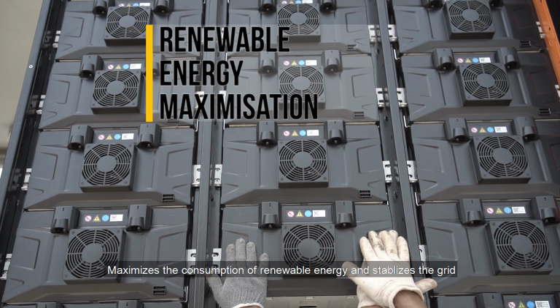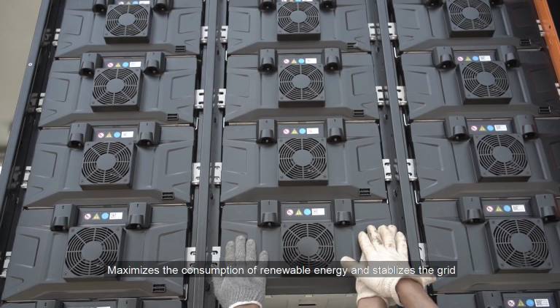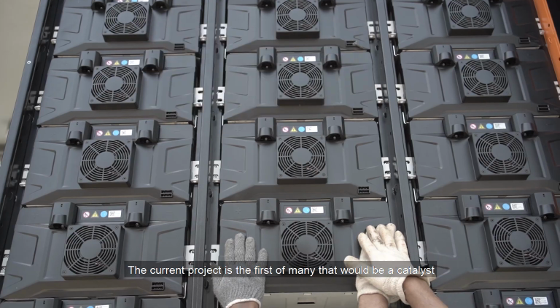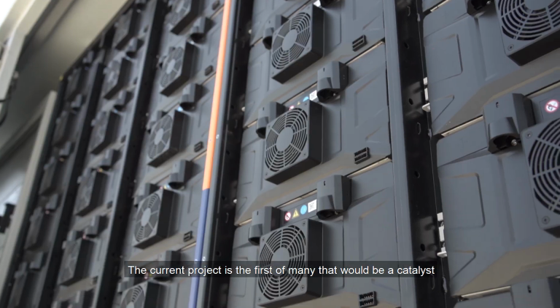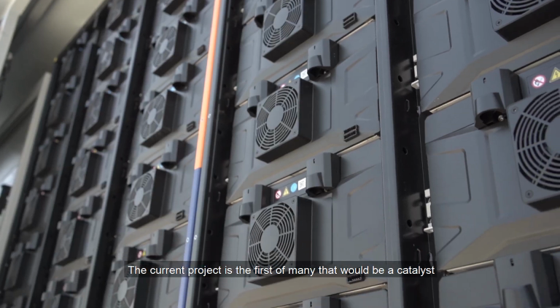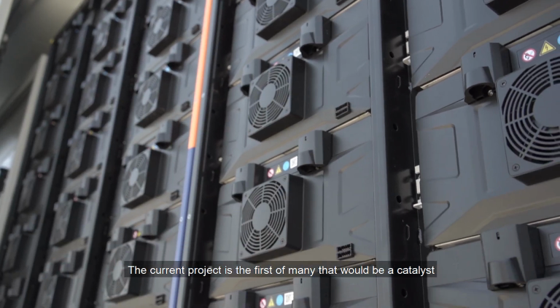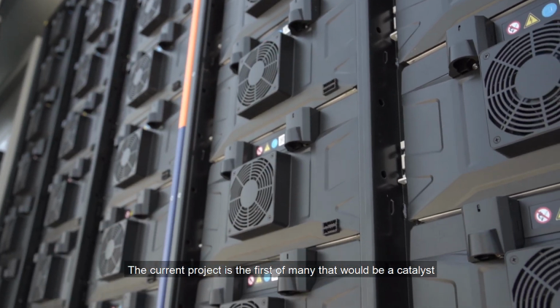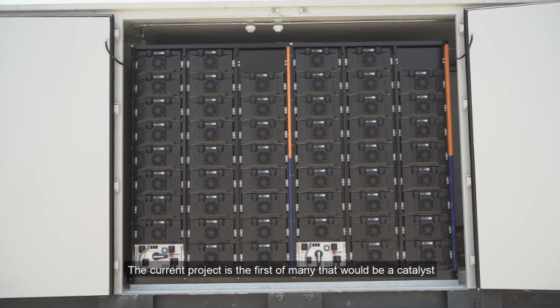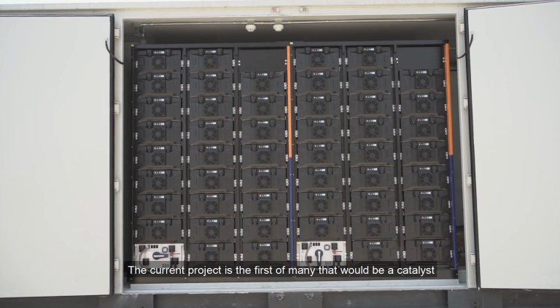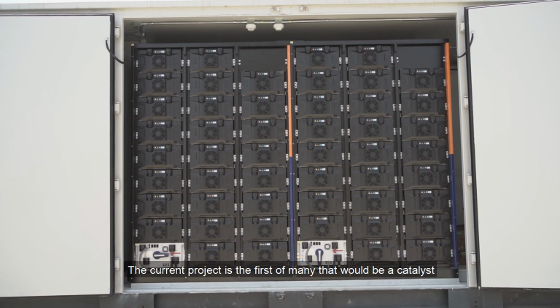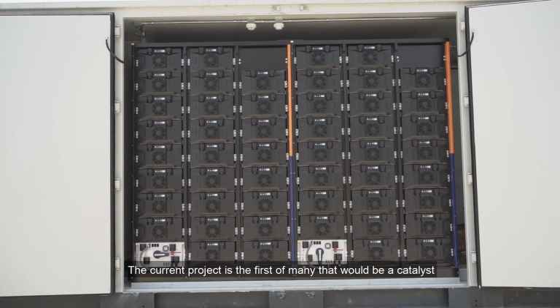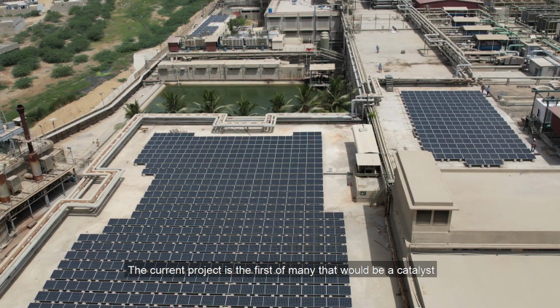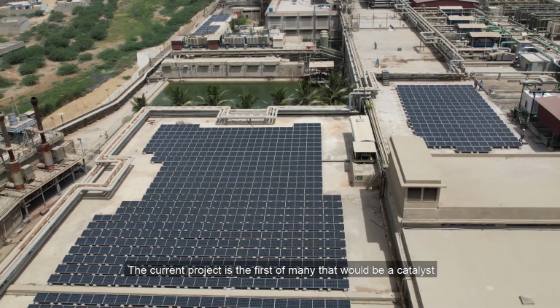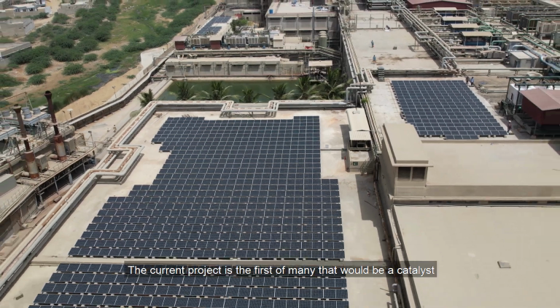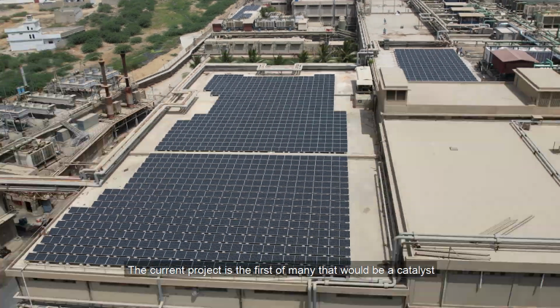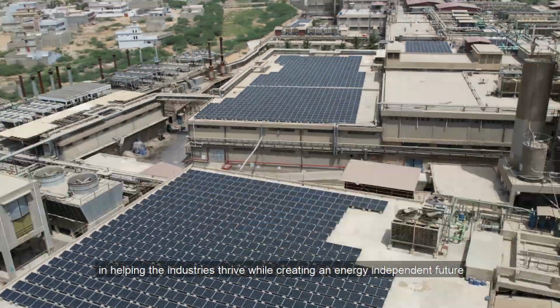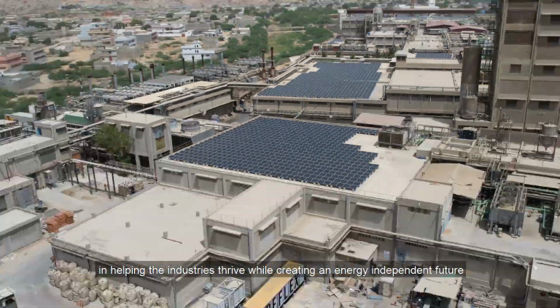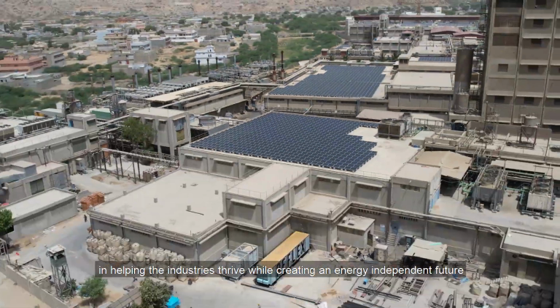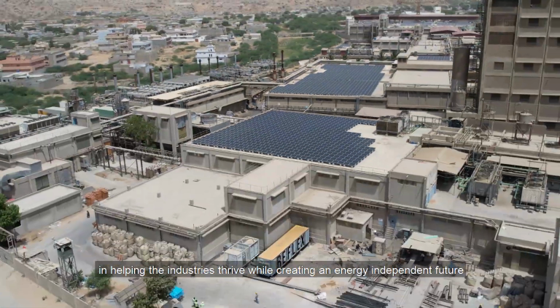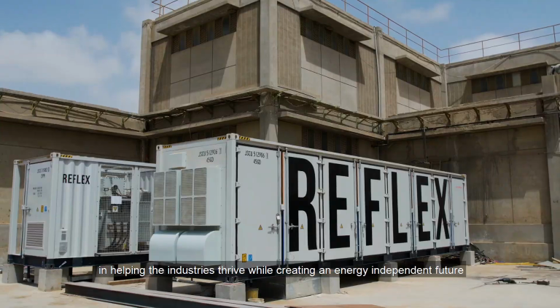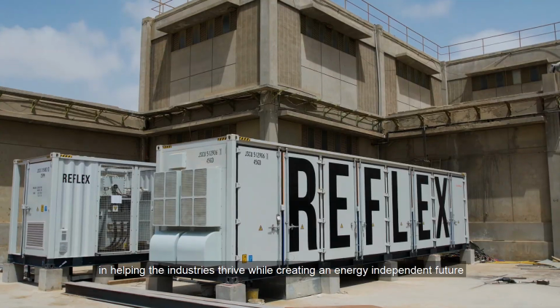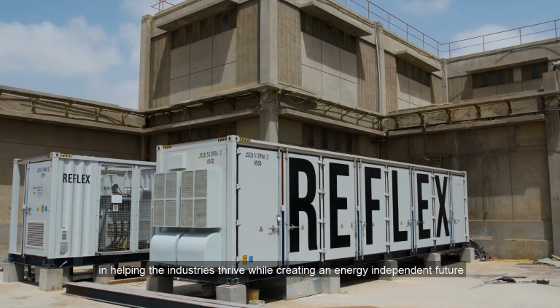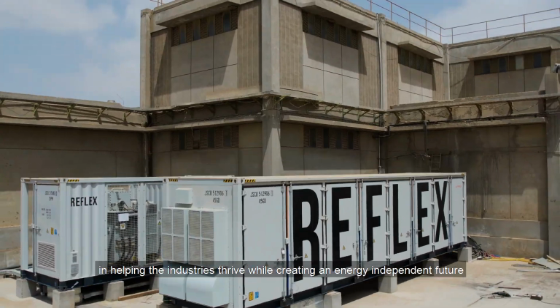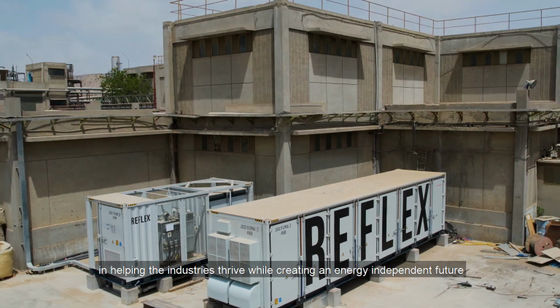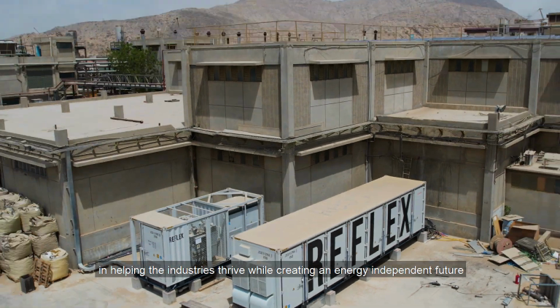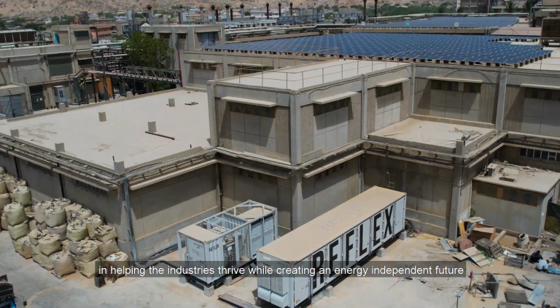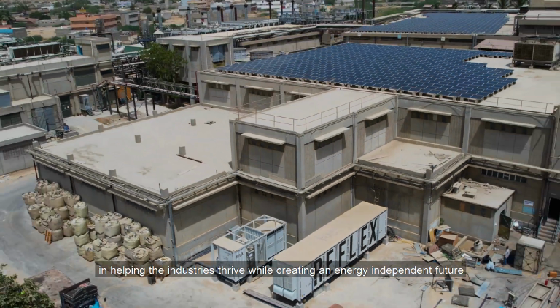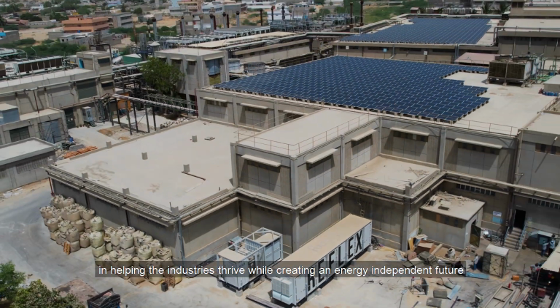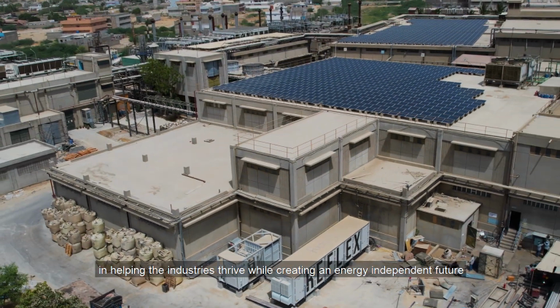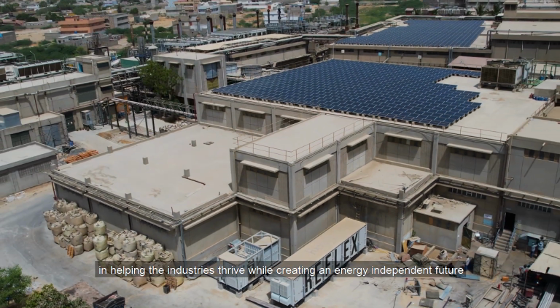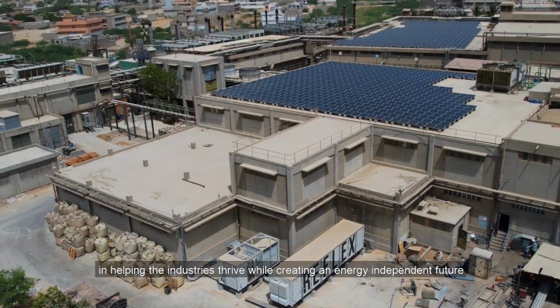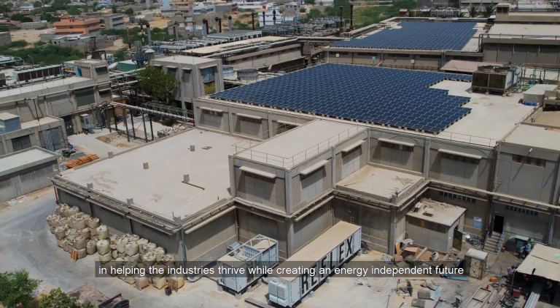The current project is the first of many that will be a catalyst in helping industries thrive while creating an energy-independent future.